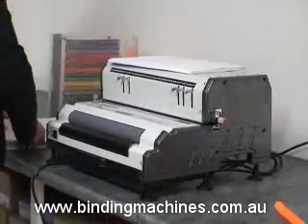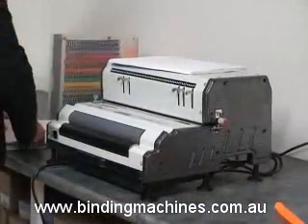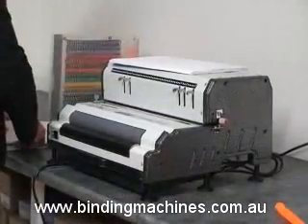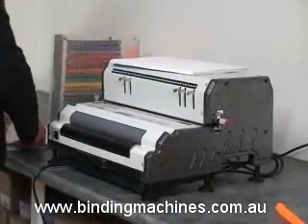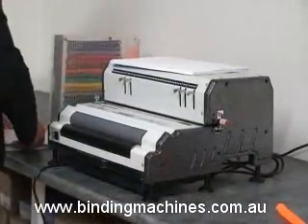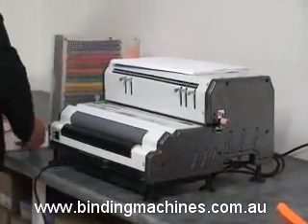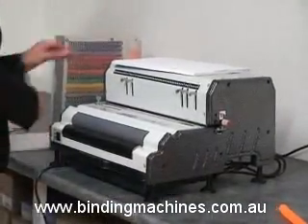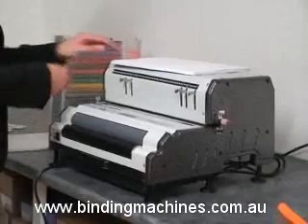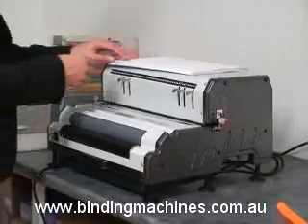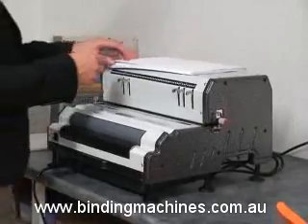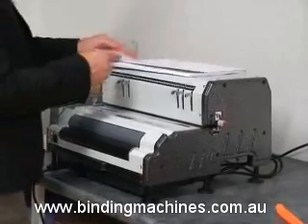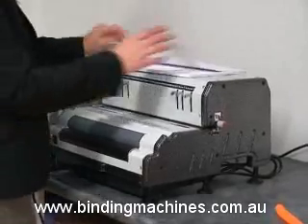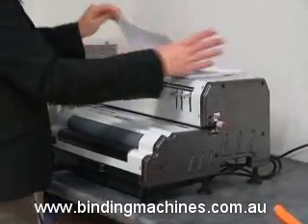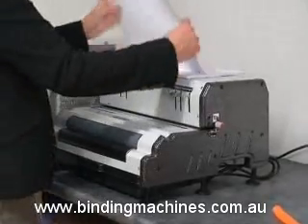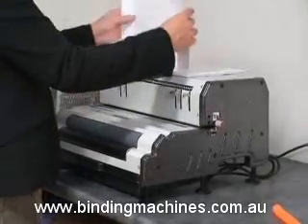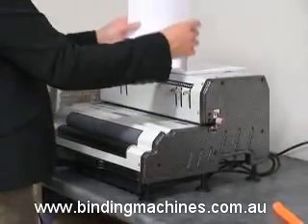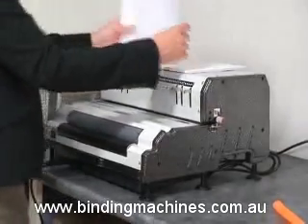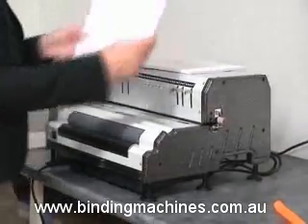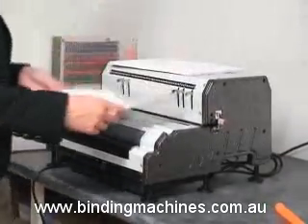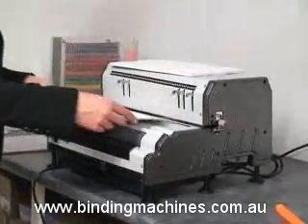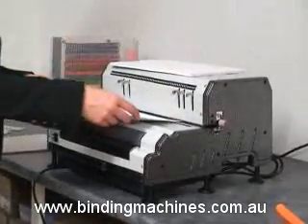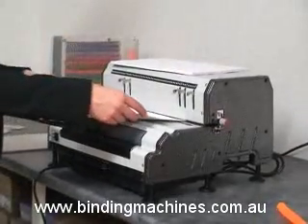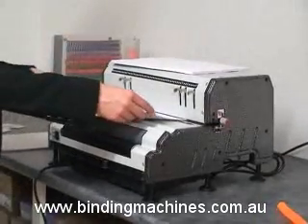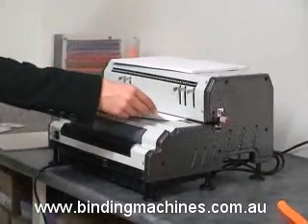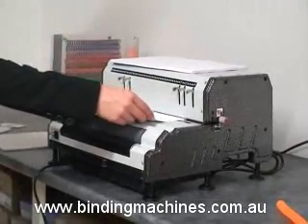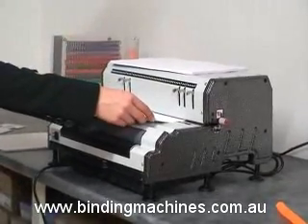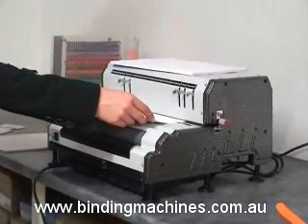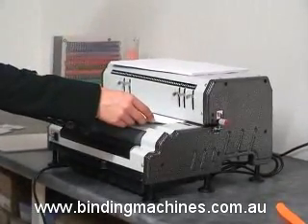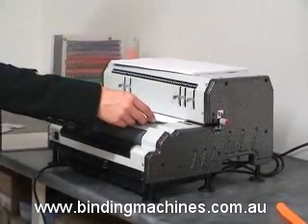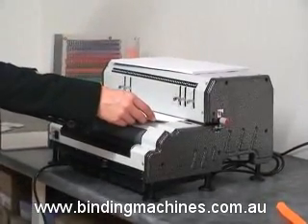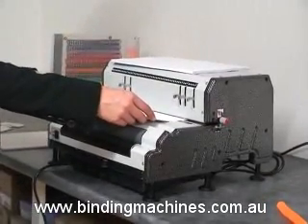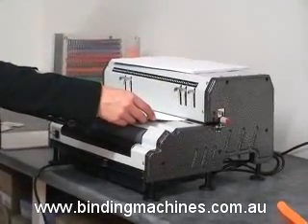Press down the foot pedal to perforate the paper. Continue punching in sections until the document is complete.